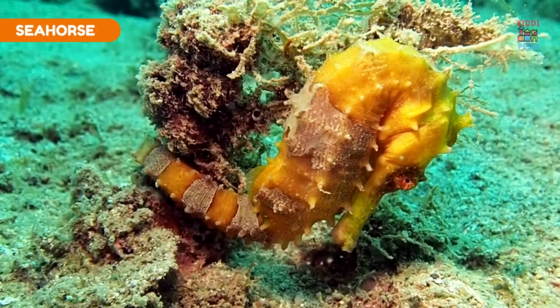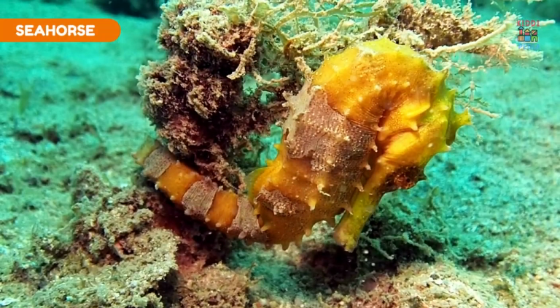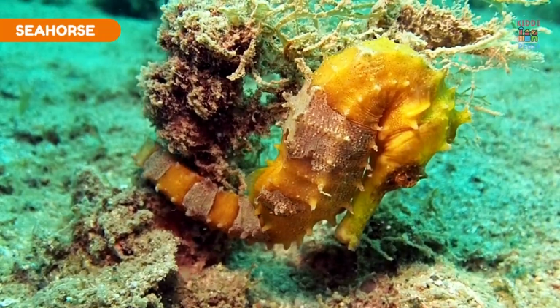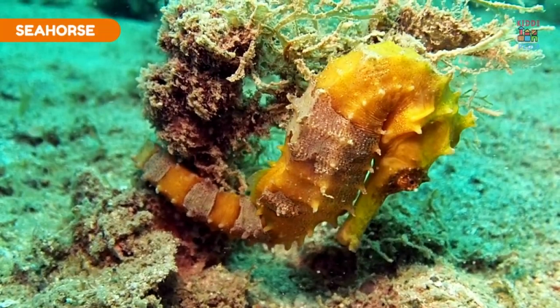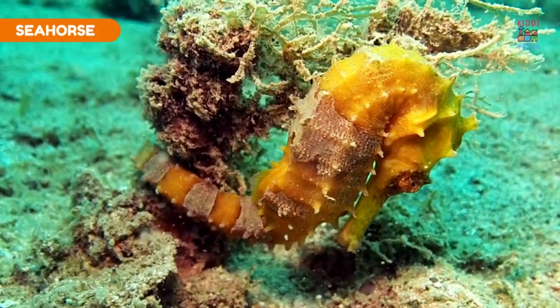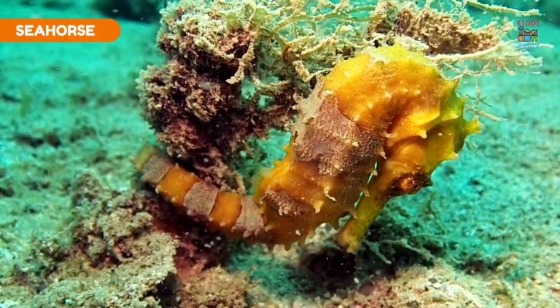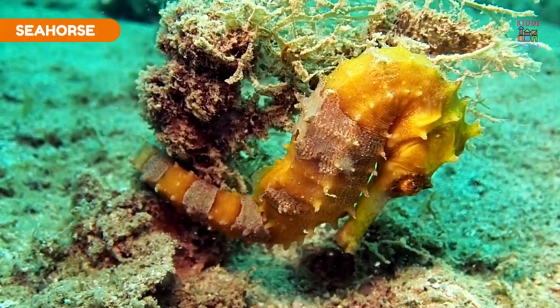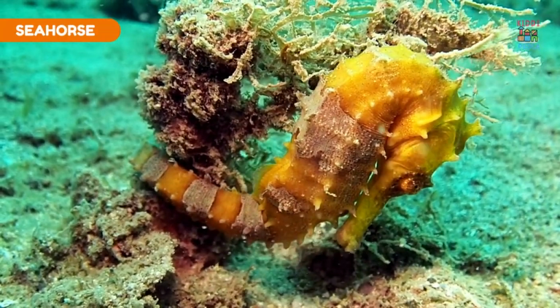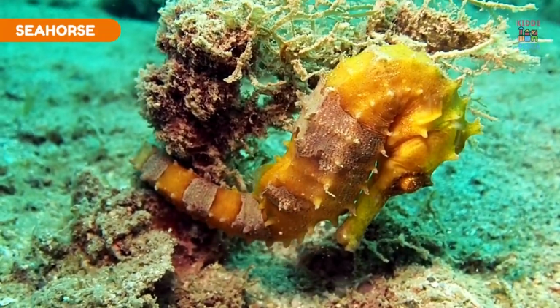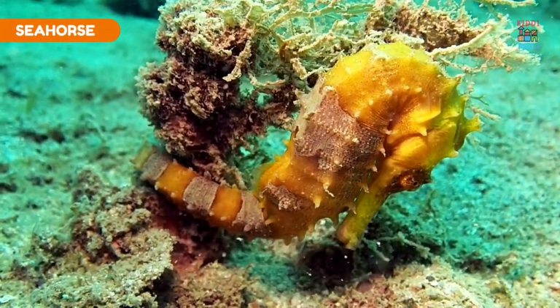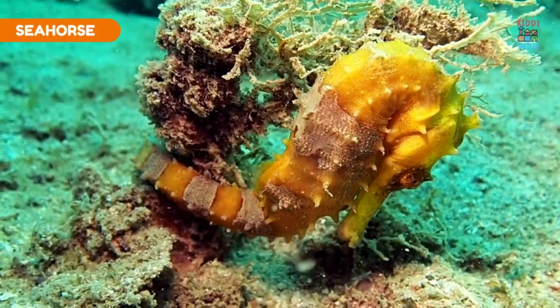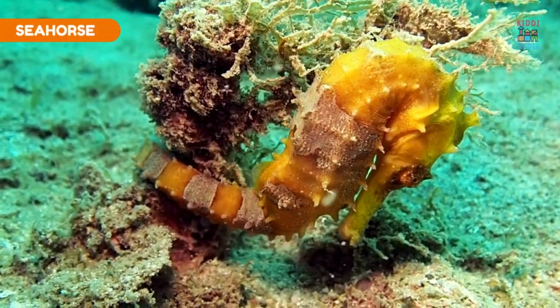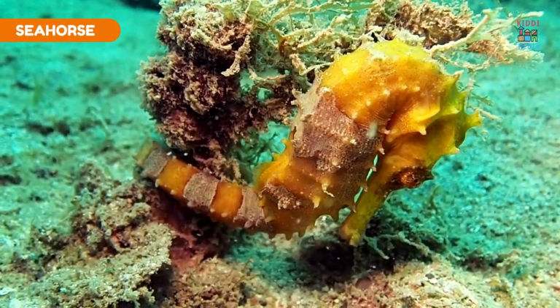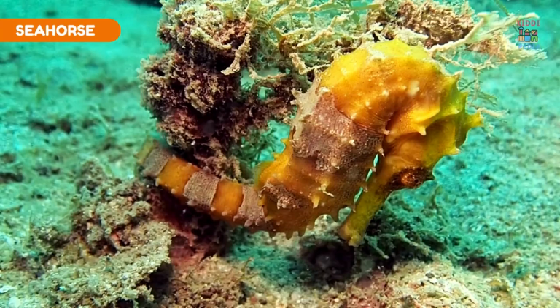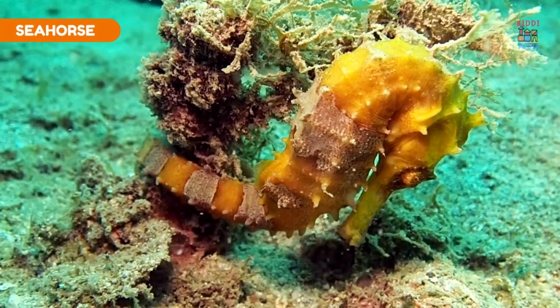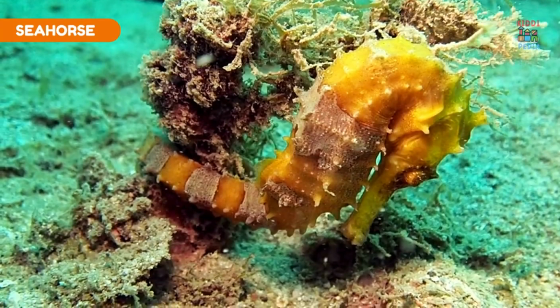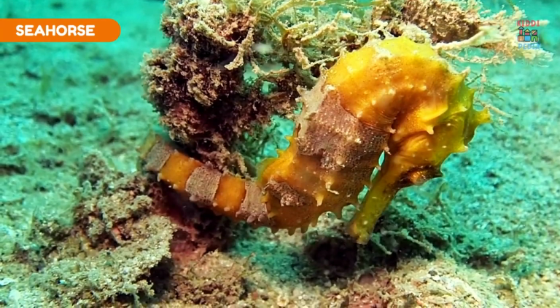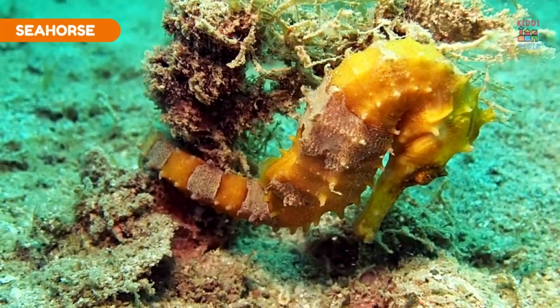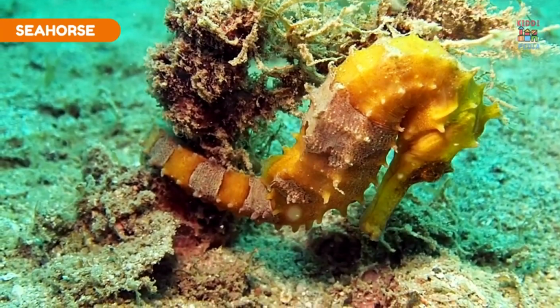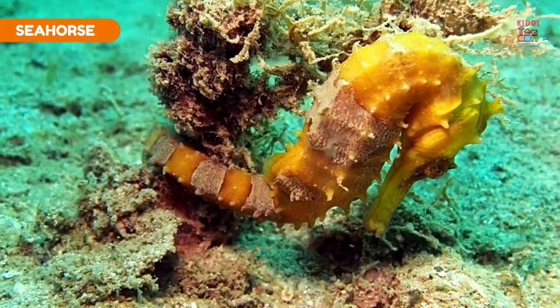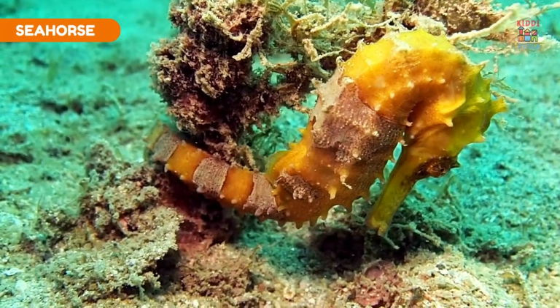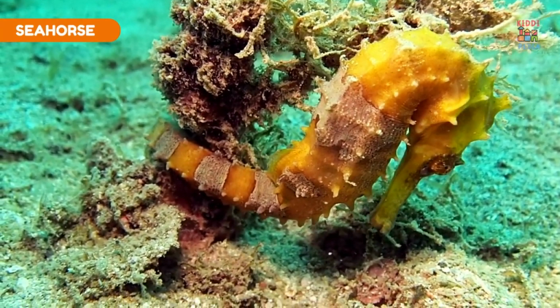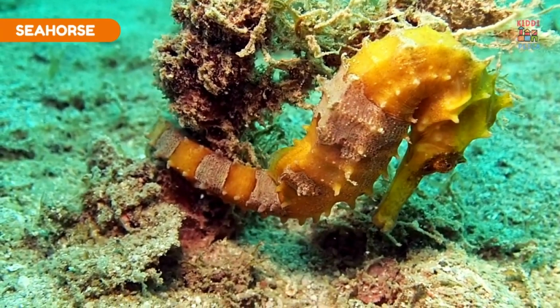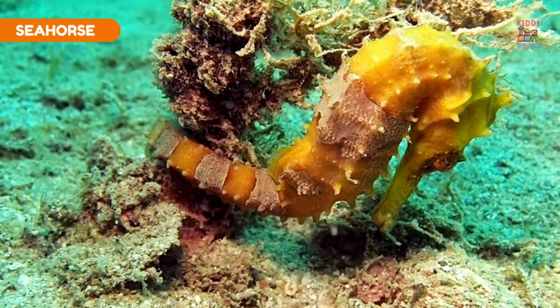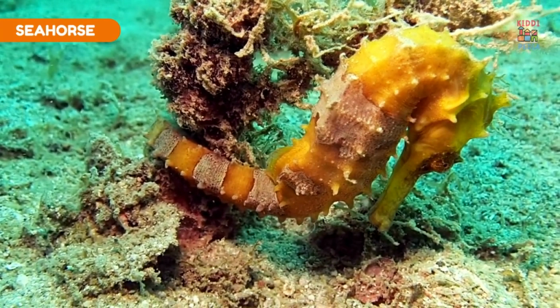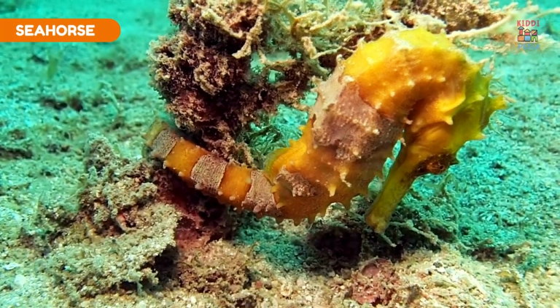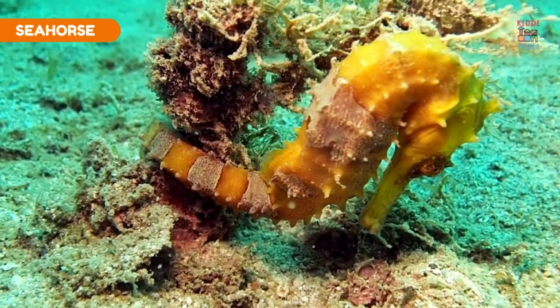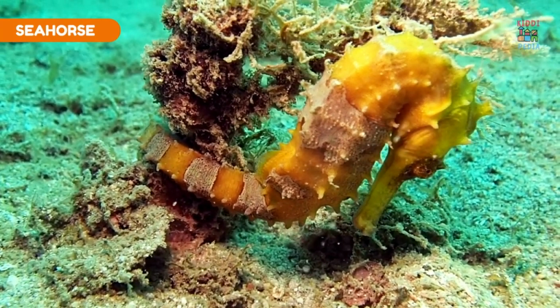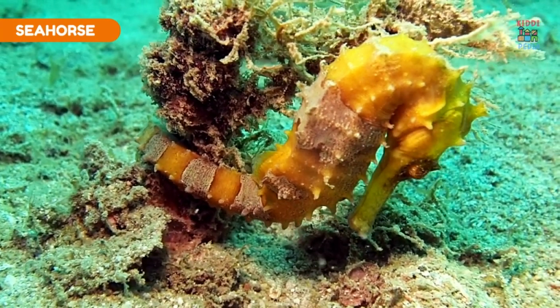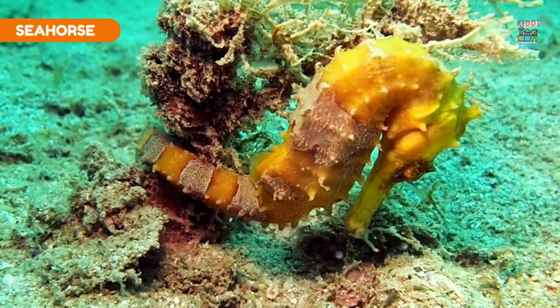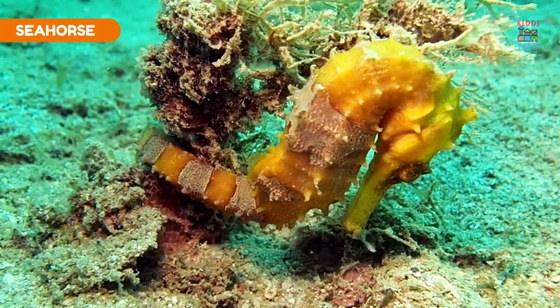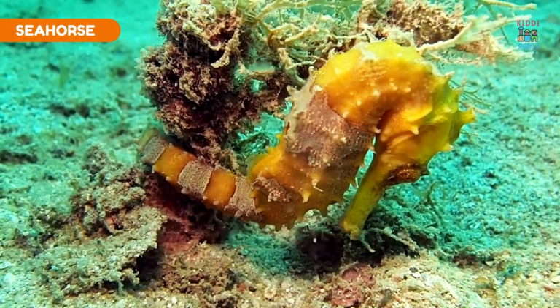Seahorse. Seahorses have bony plates instead of scales and can change color to match their surroundings.